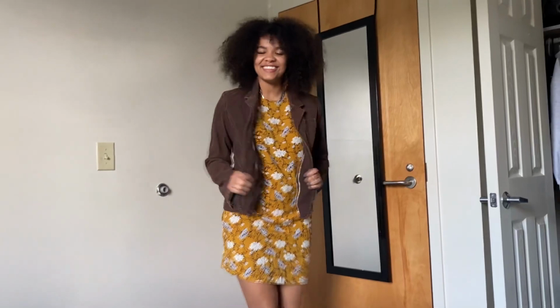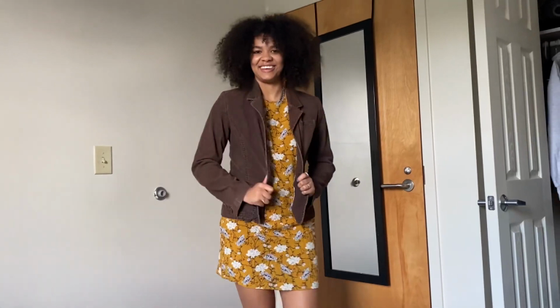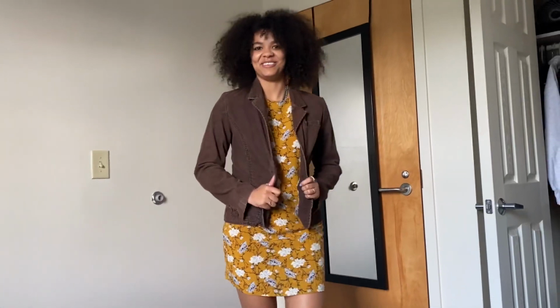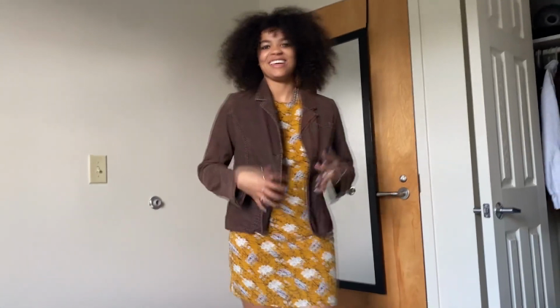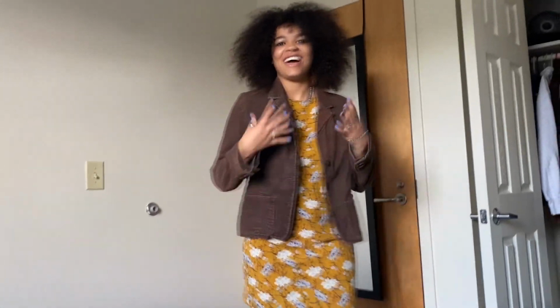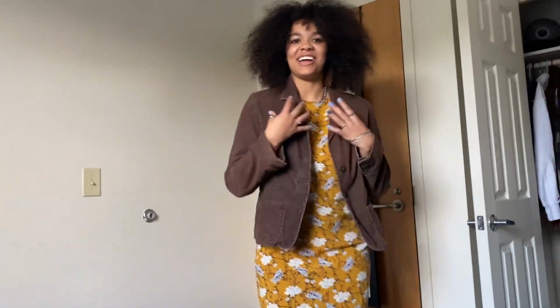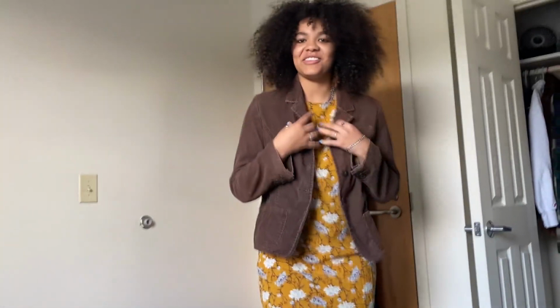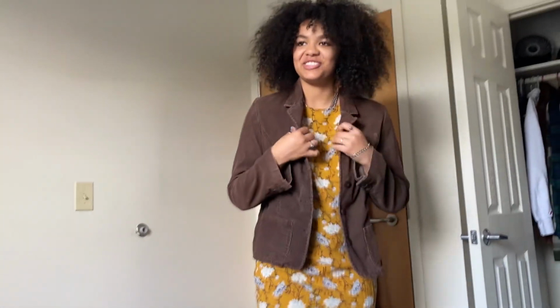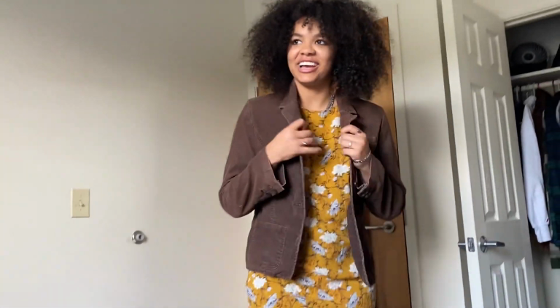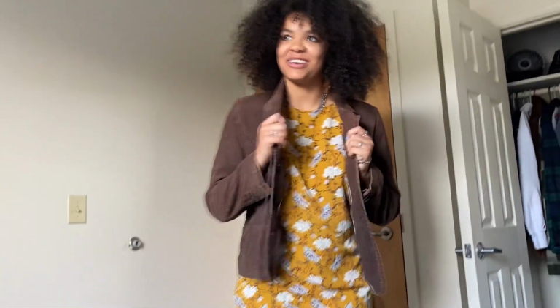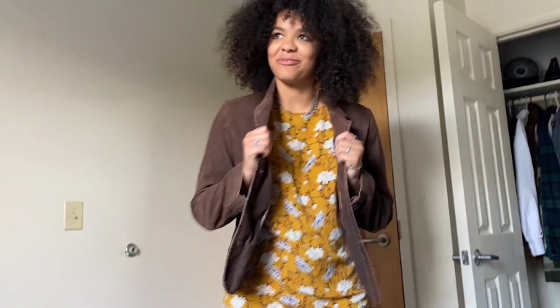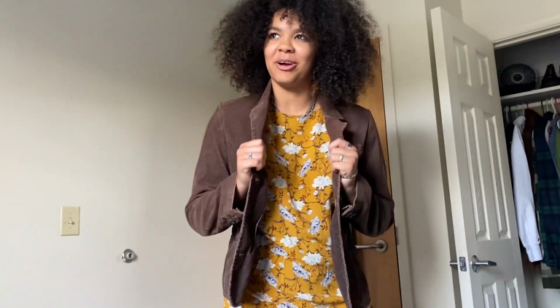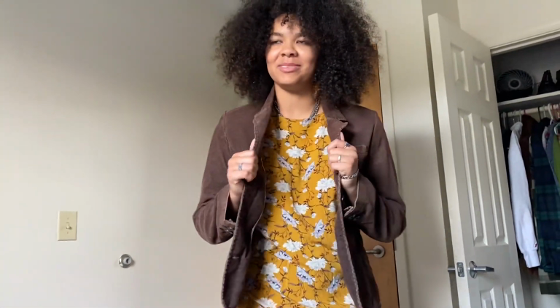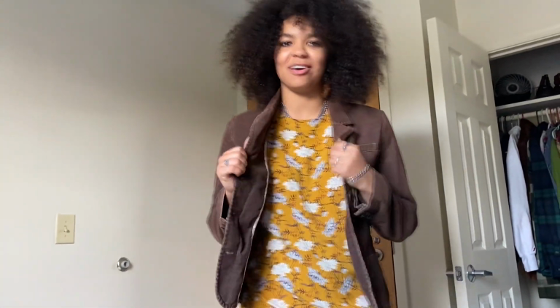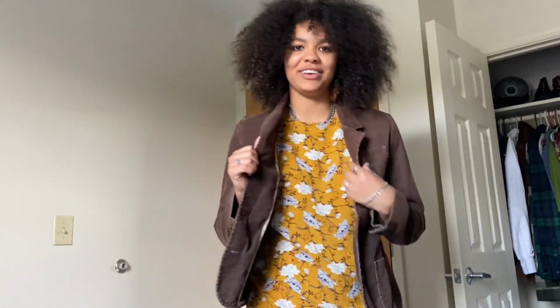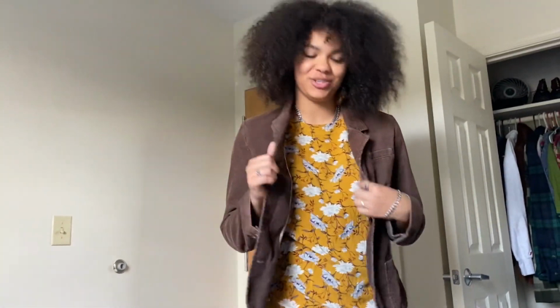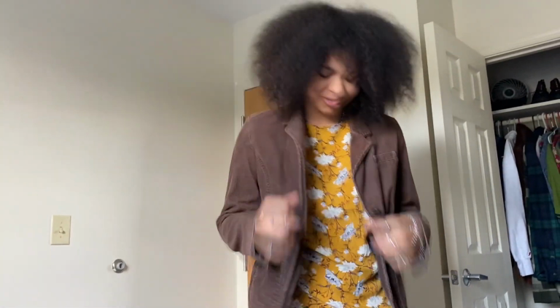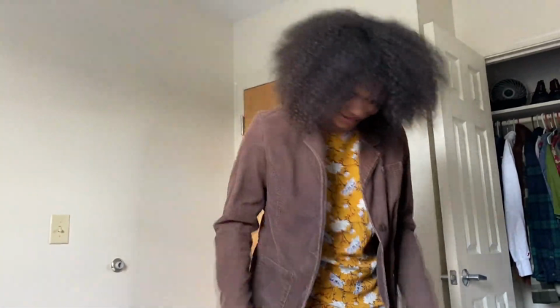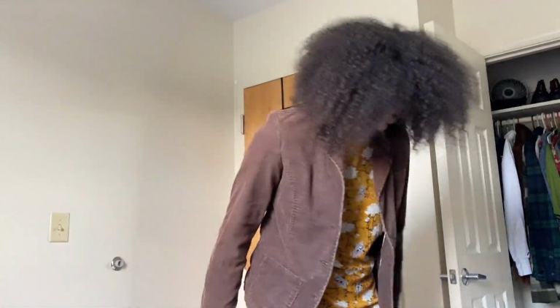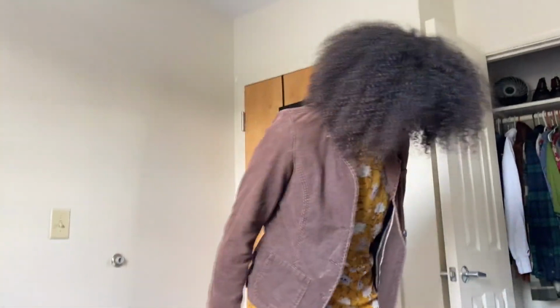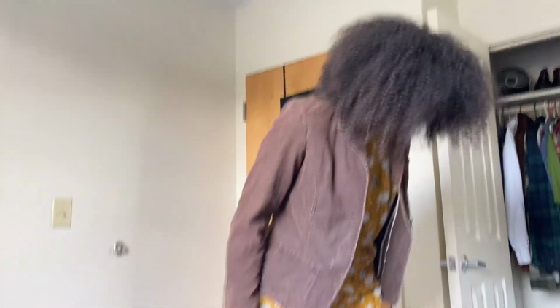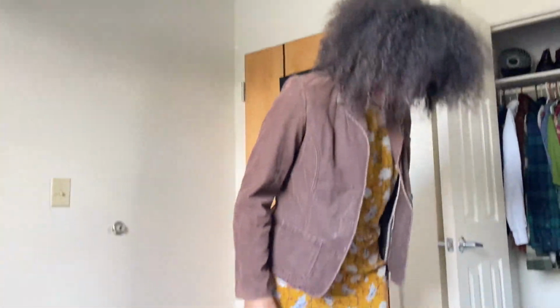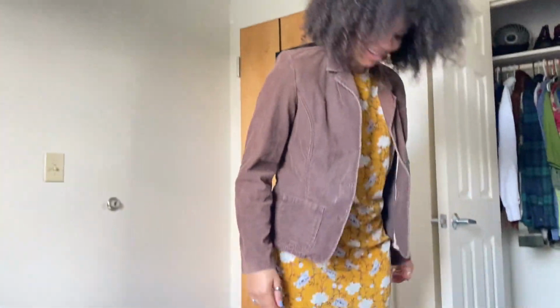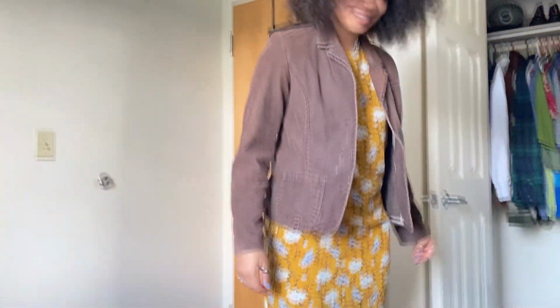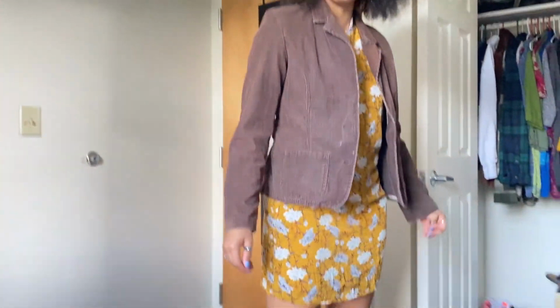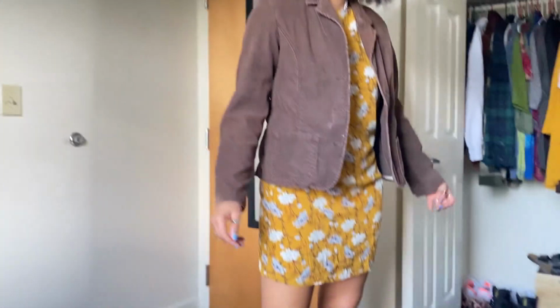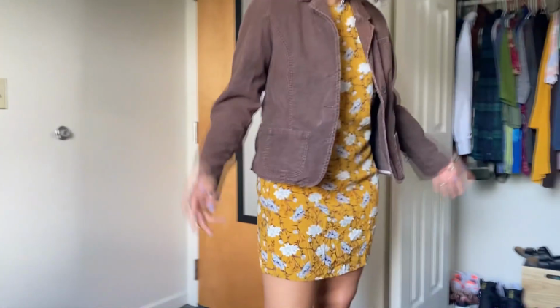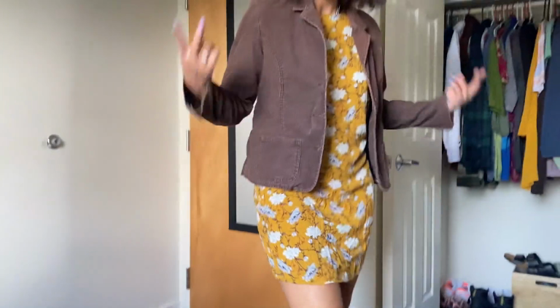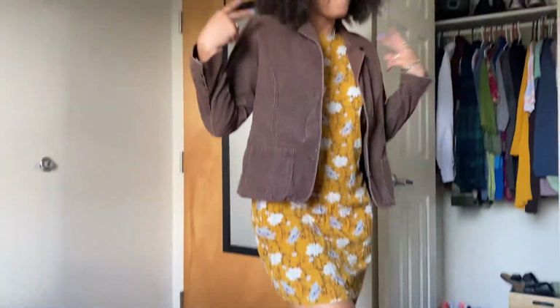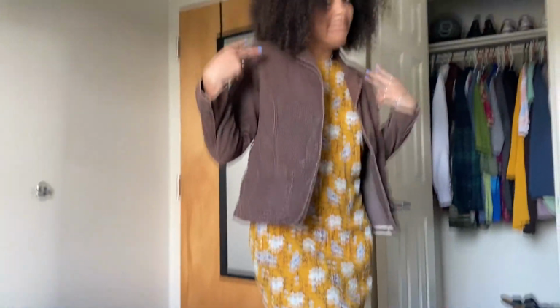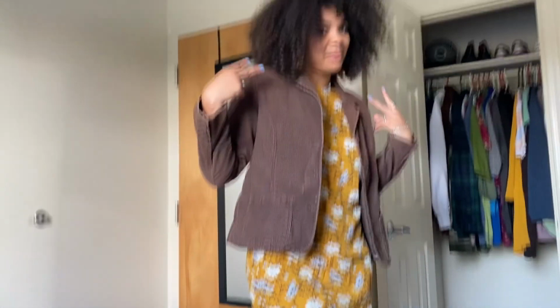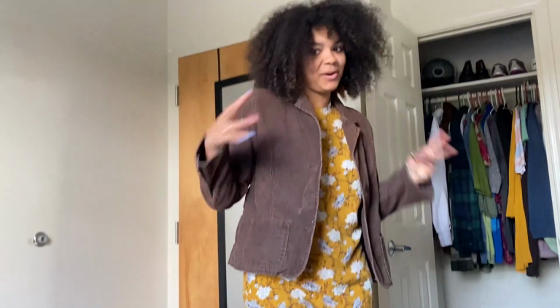I got this jacket from Salvation Army and I got this dress from my mom.